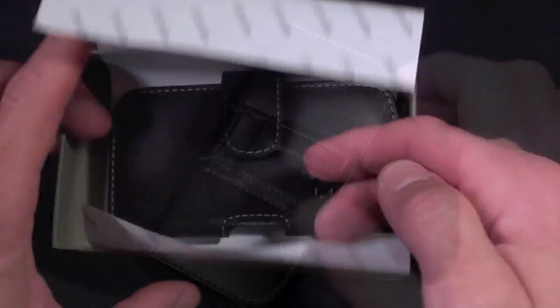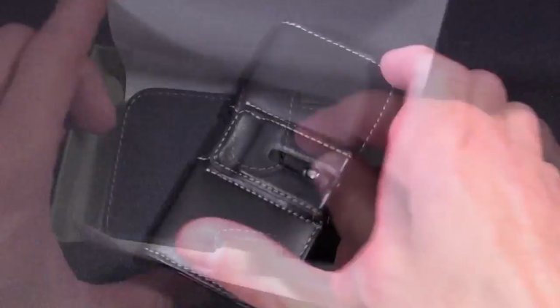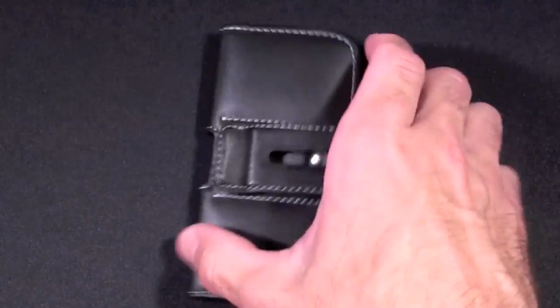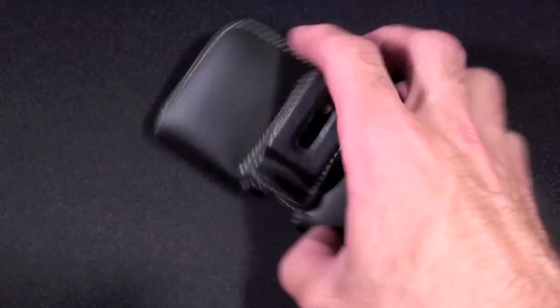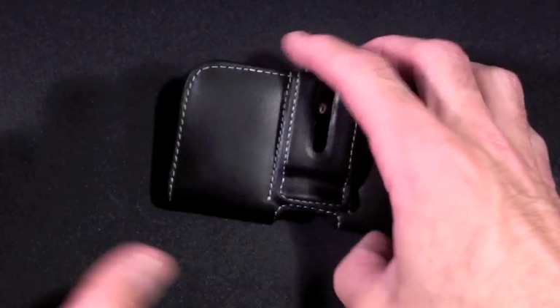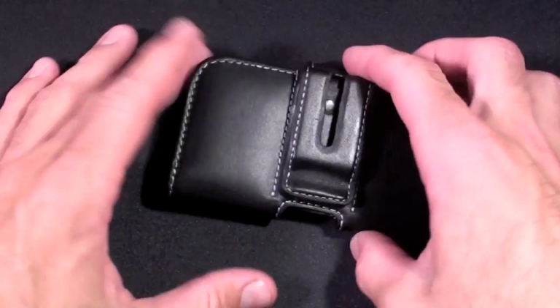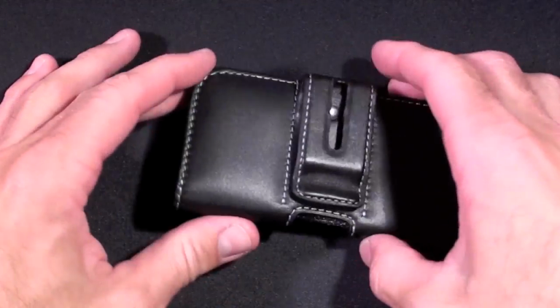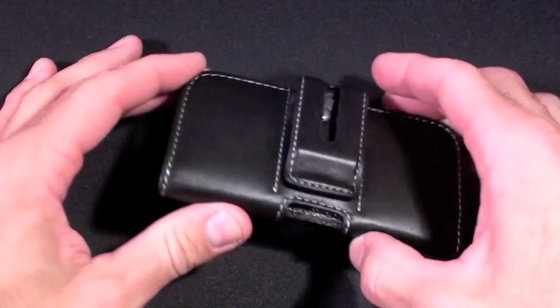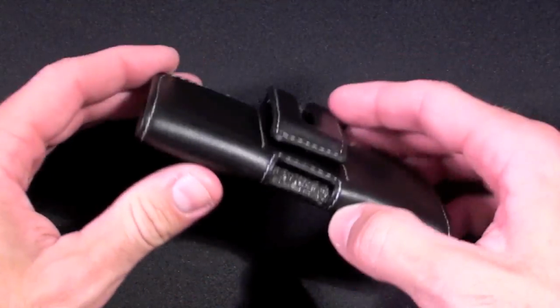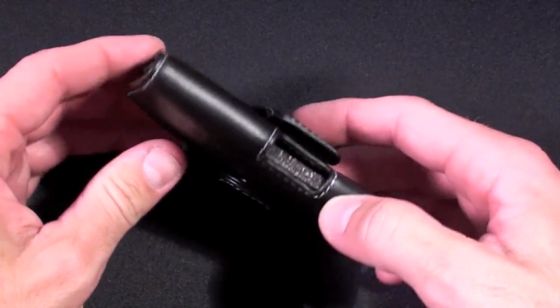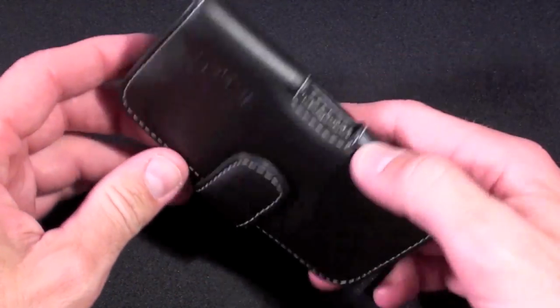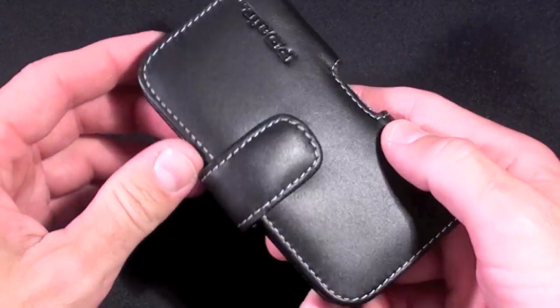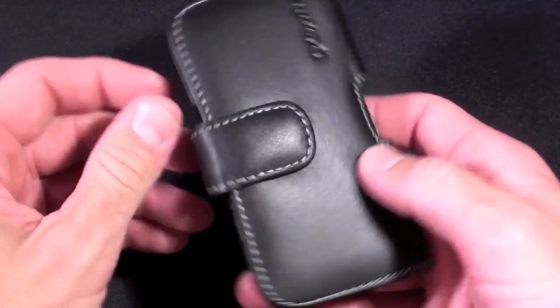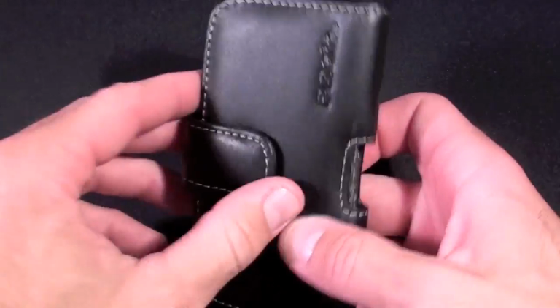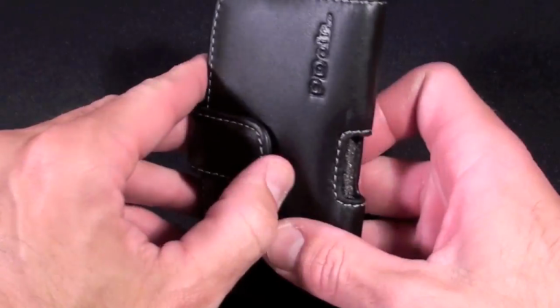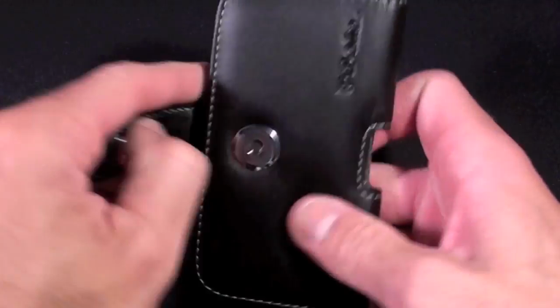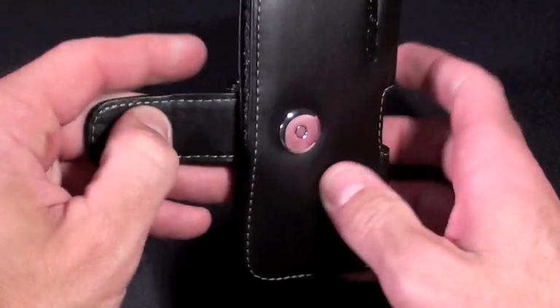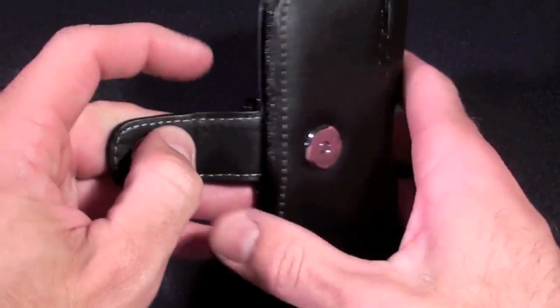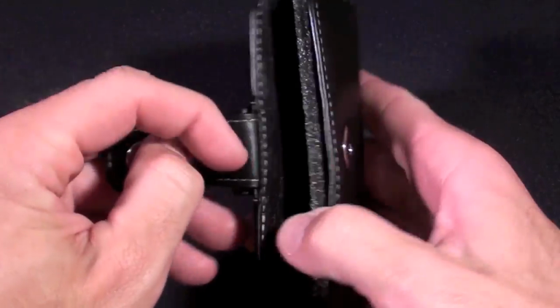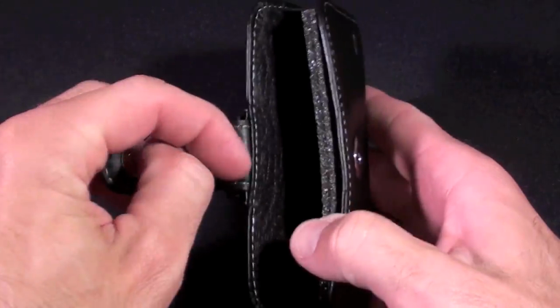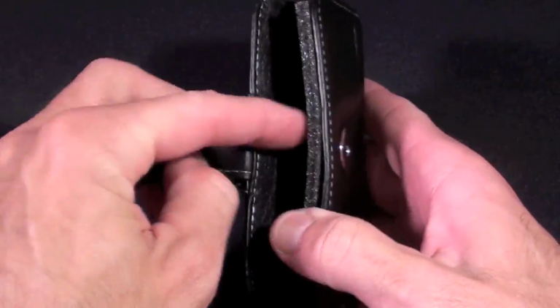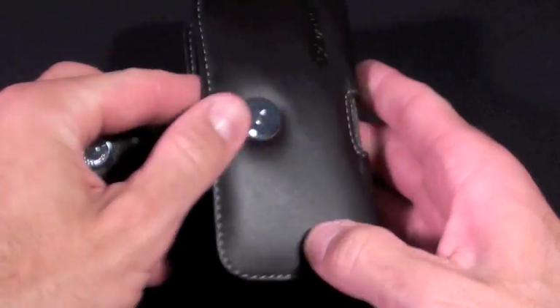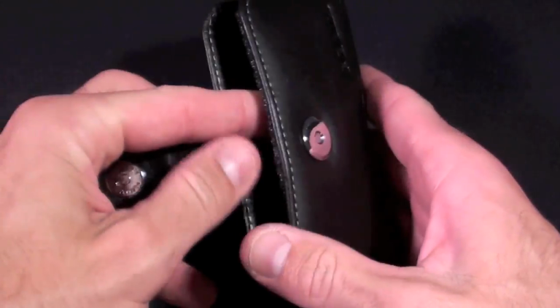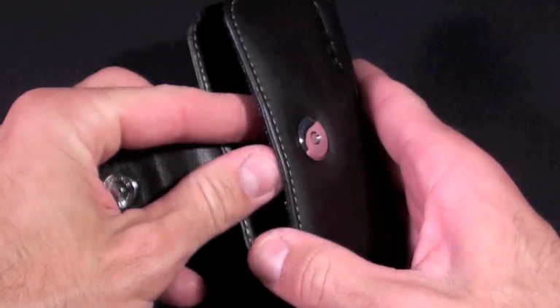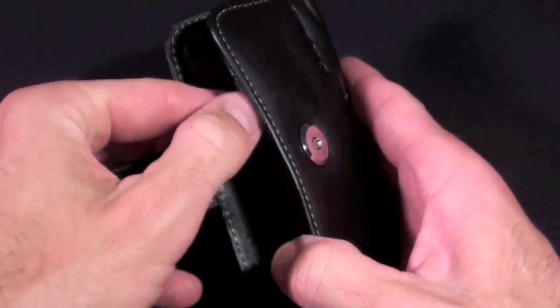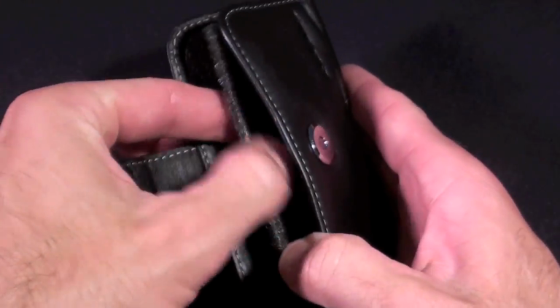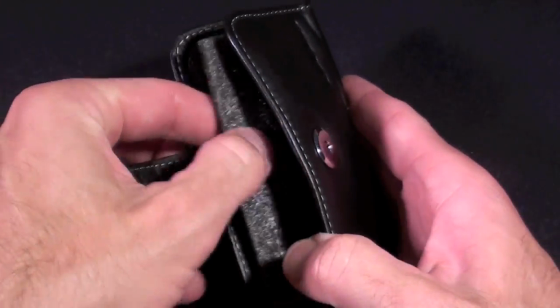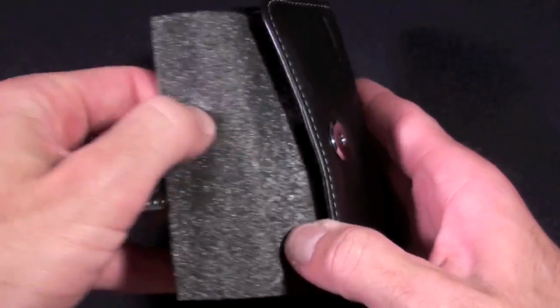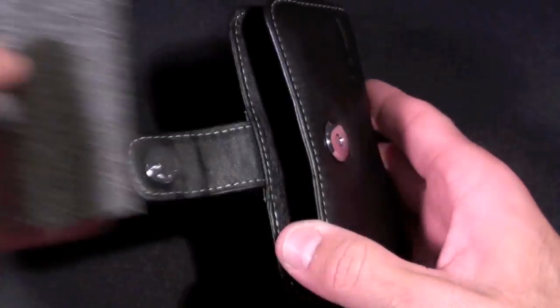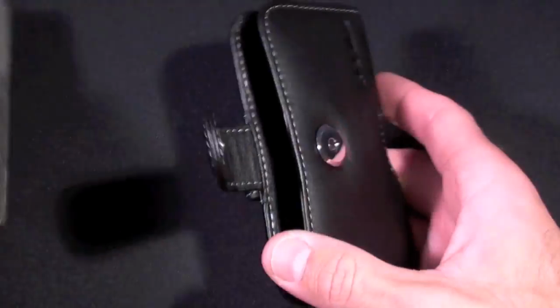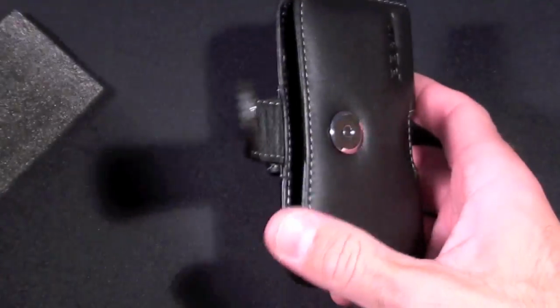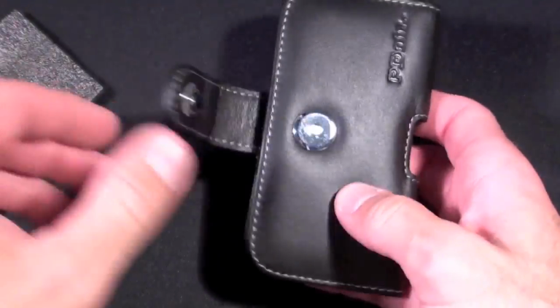Here we have the leather case, and inside is a little foam spacer, so let's remove that.